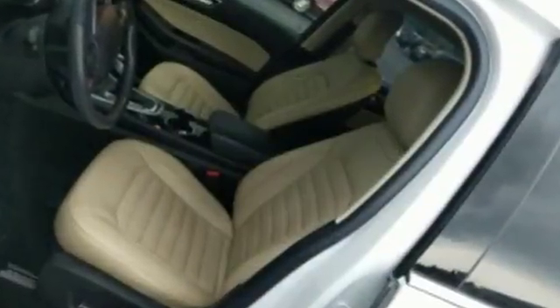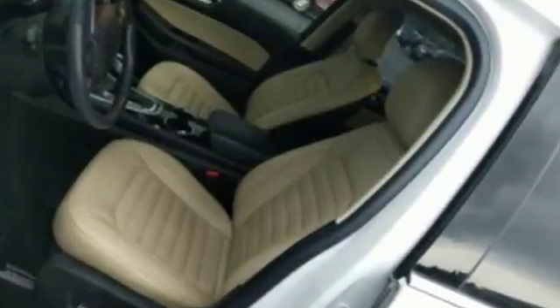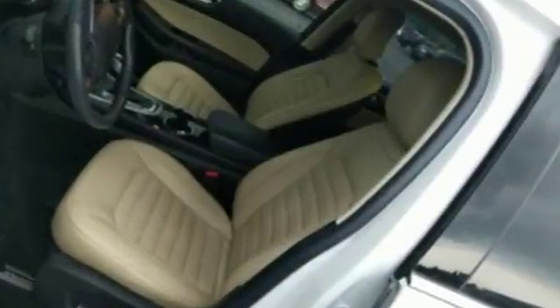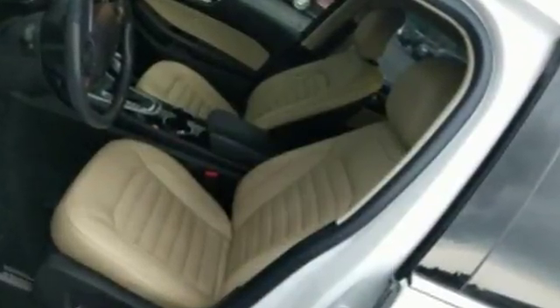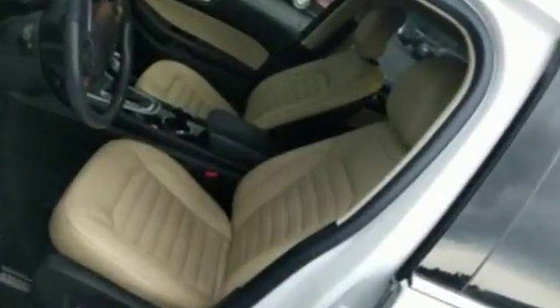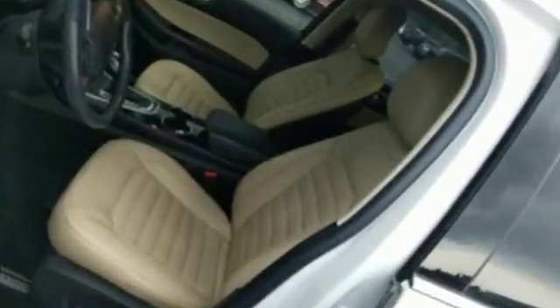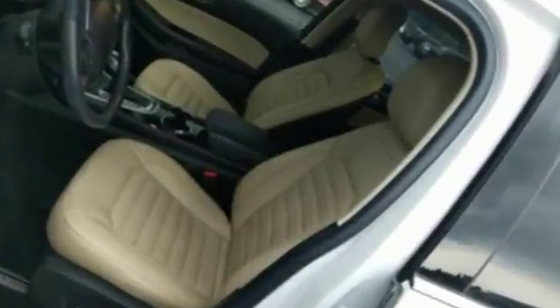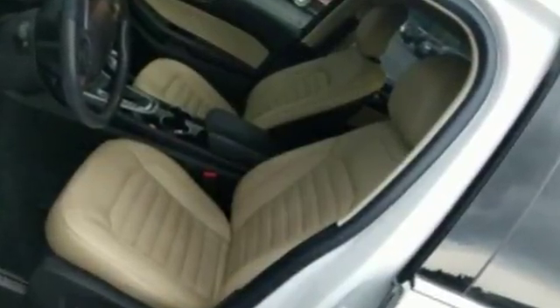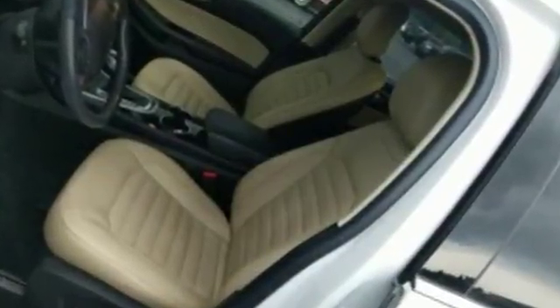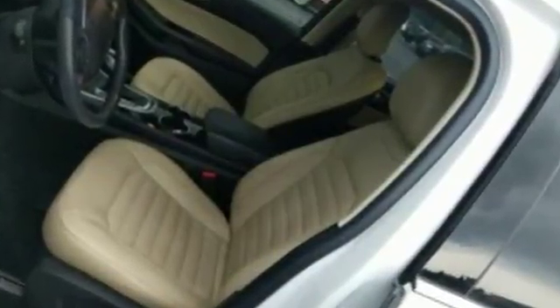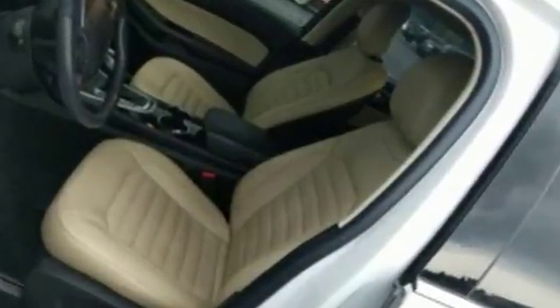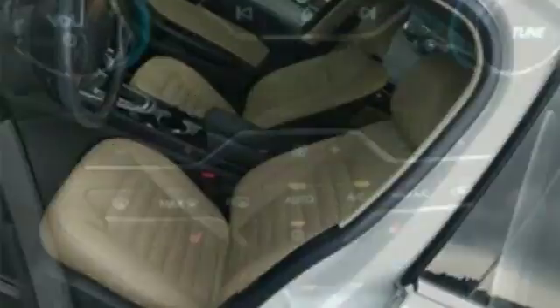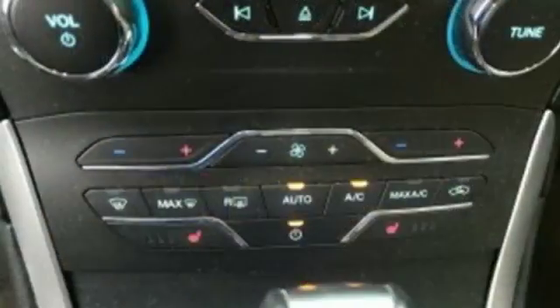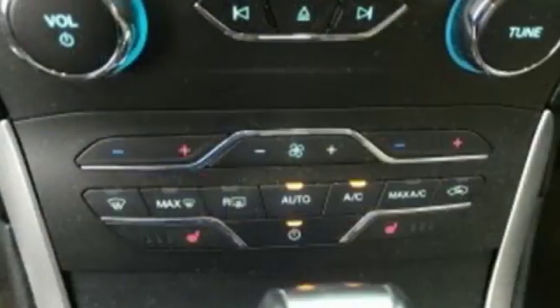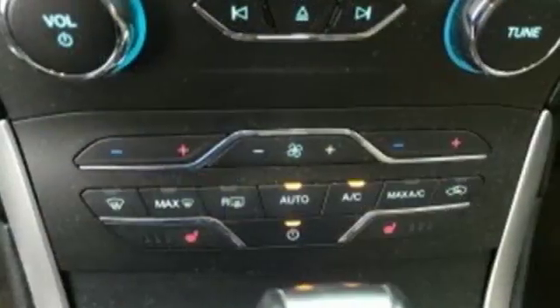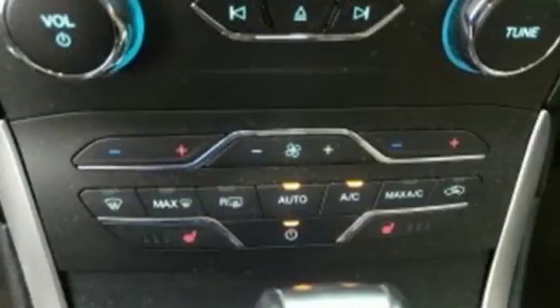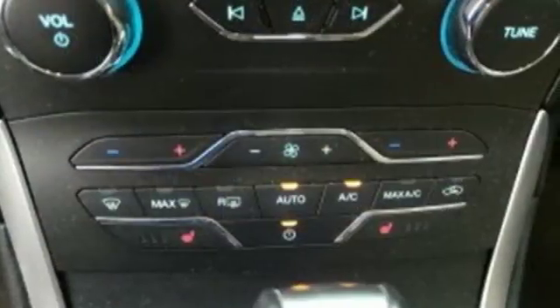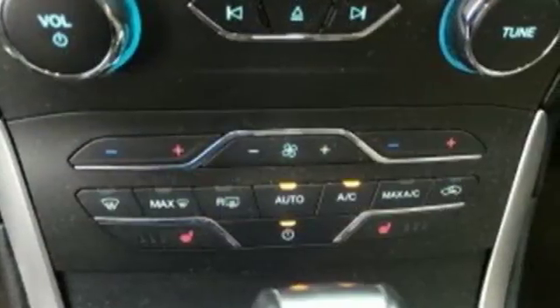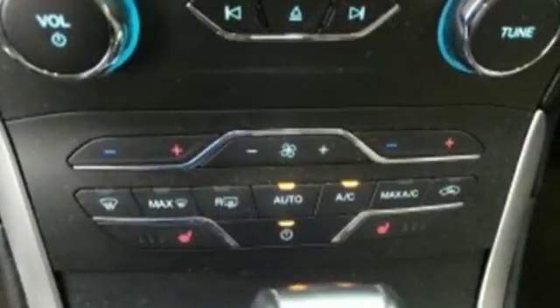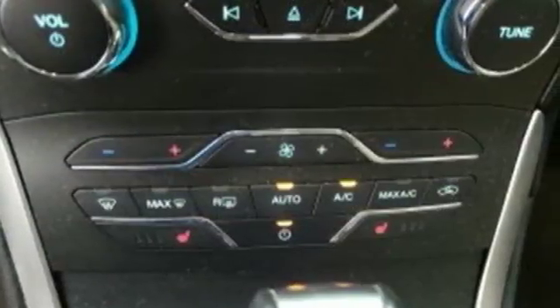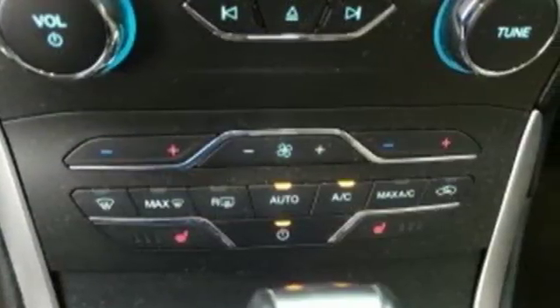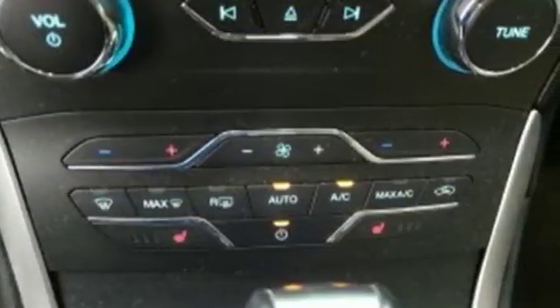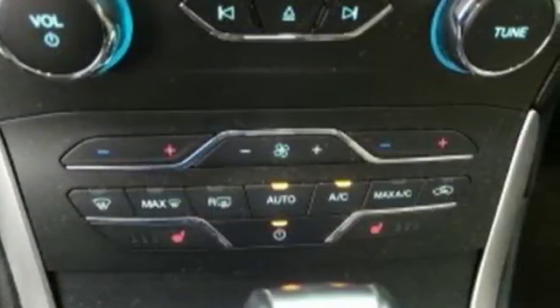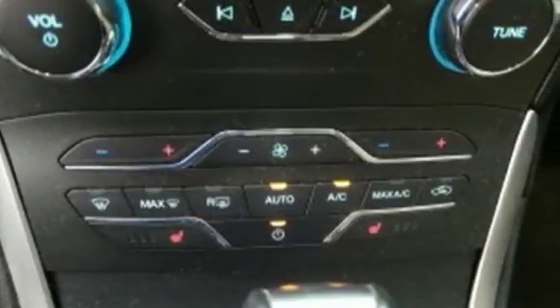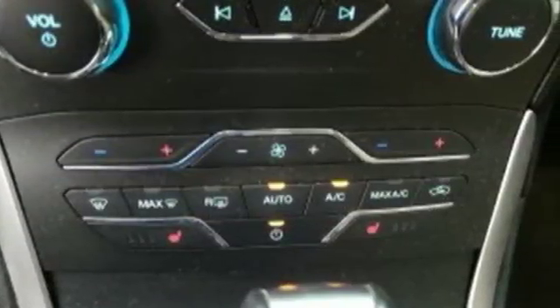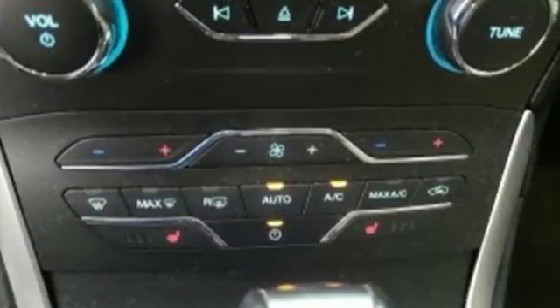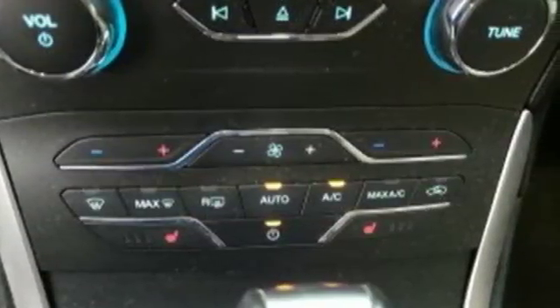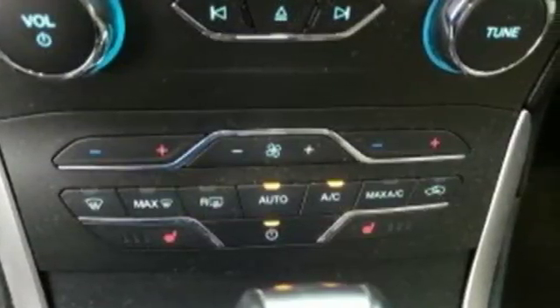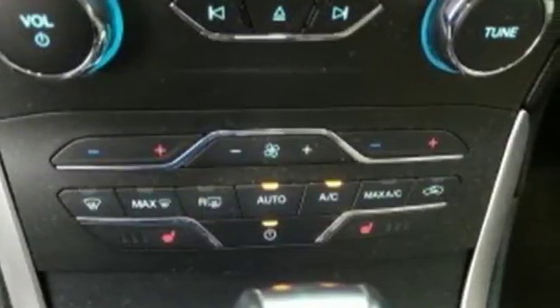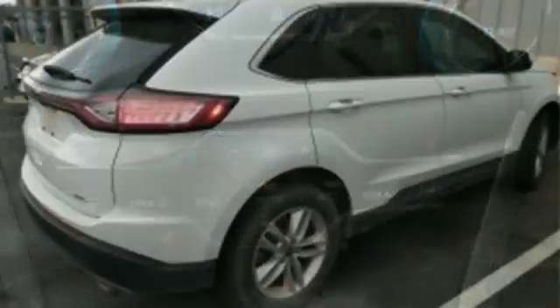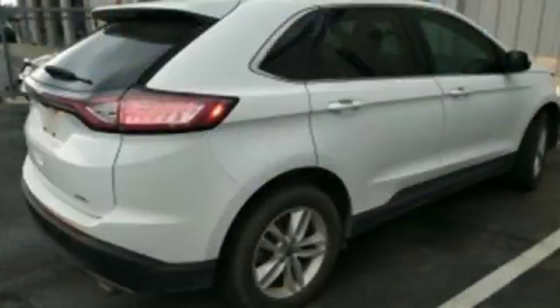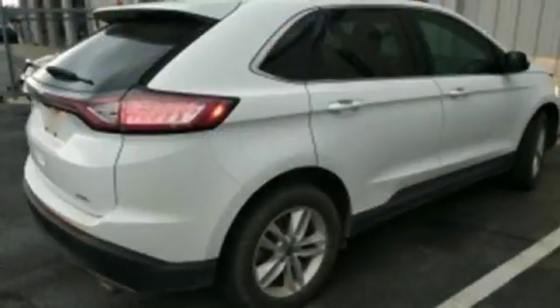With a large cargo capacity, invigorating features, and sleek aerodynamic curves, you're set to defy convention.